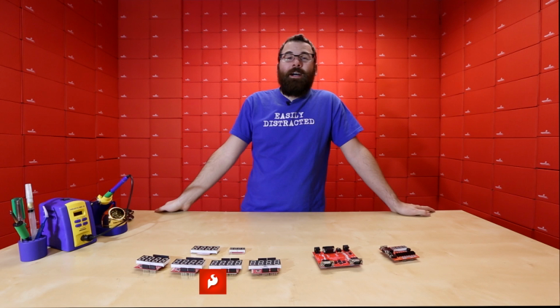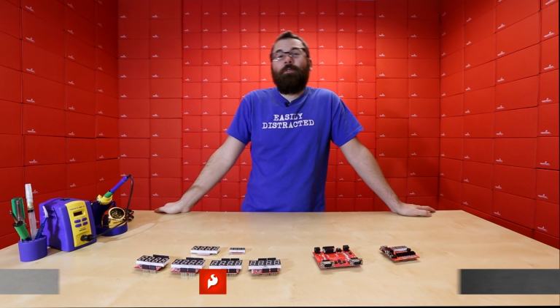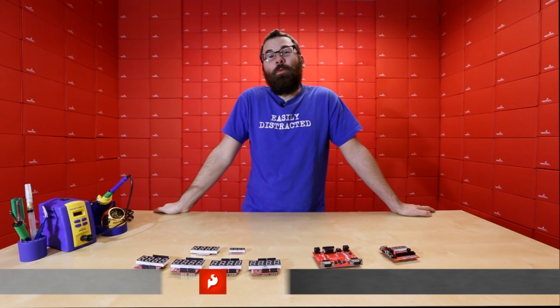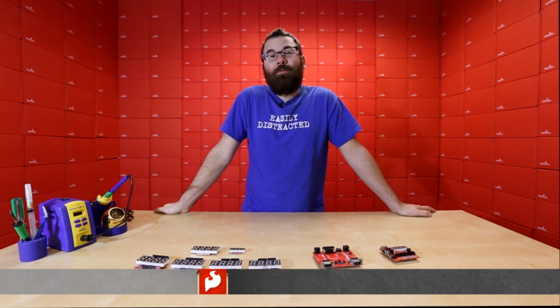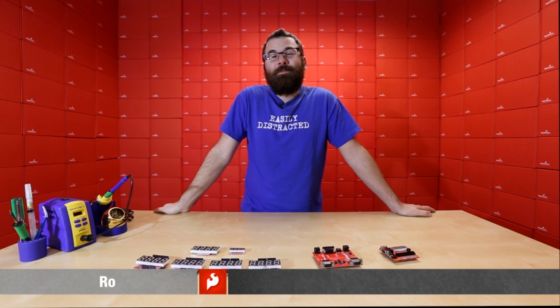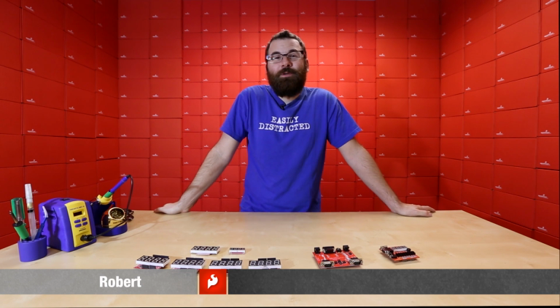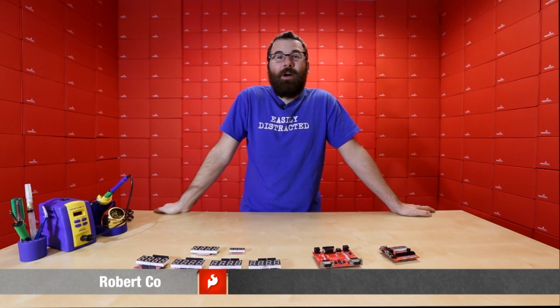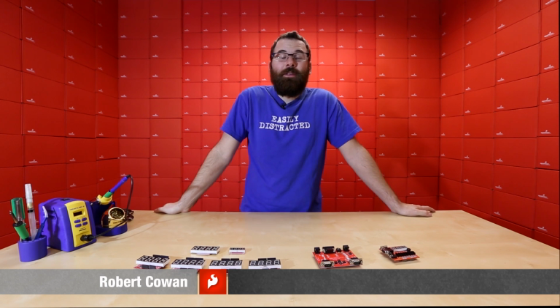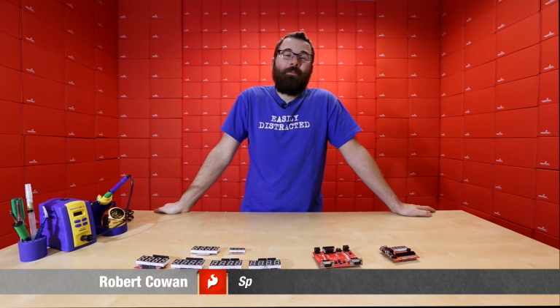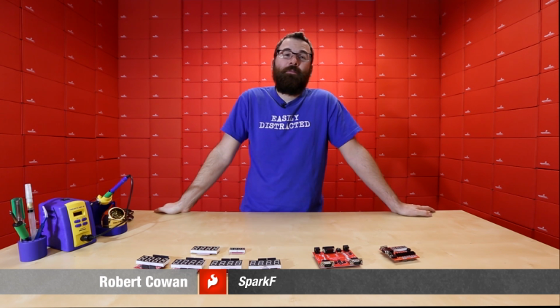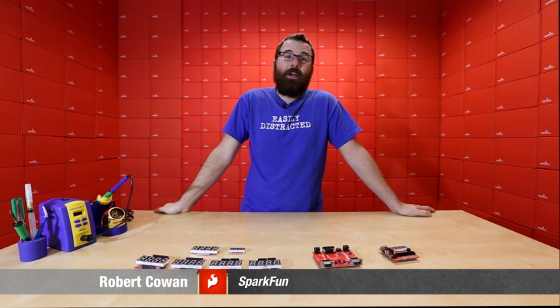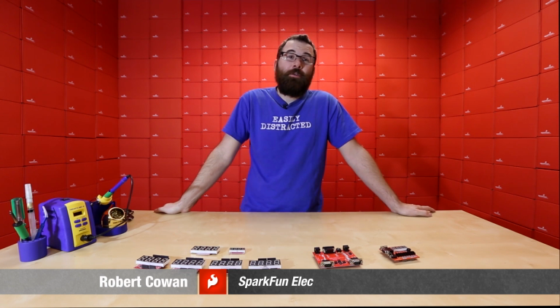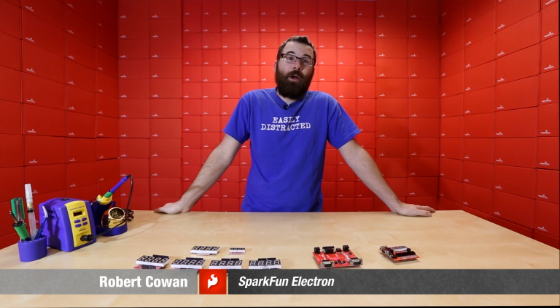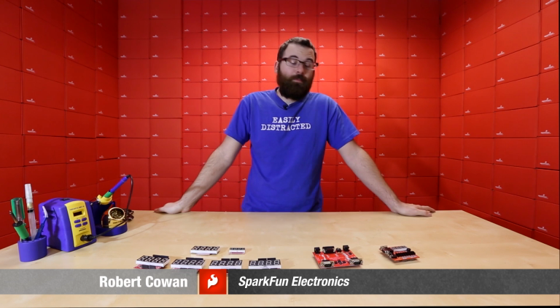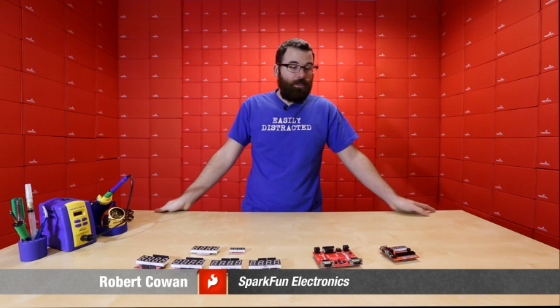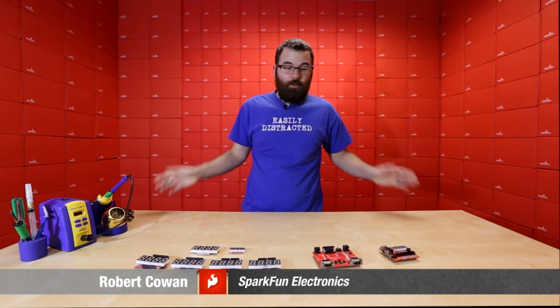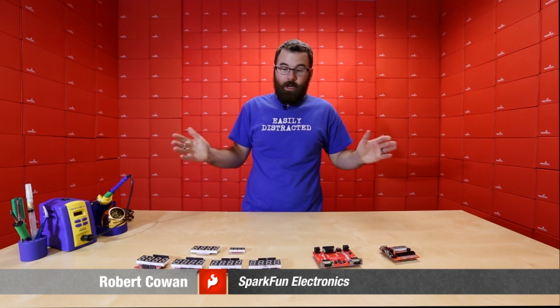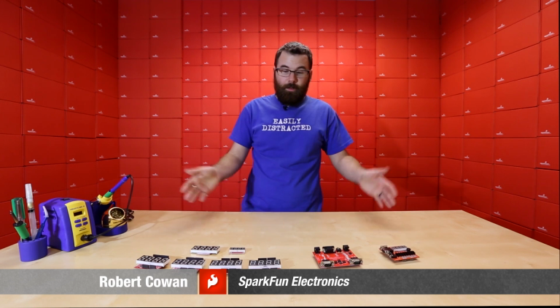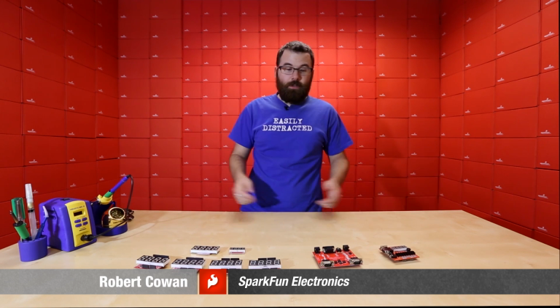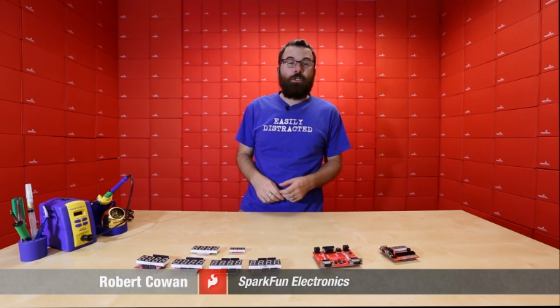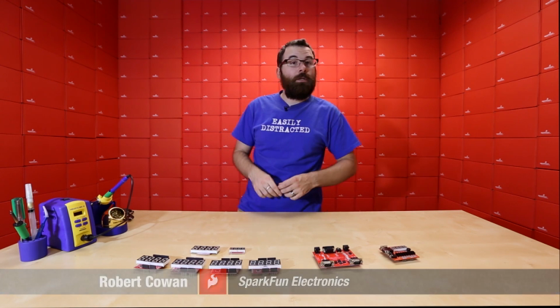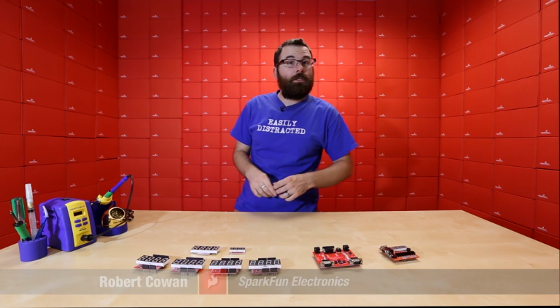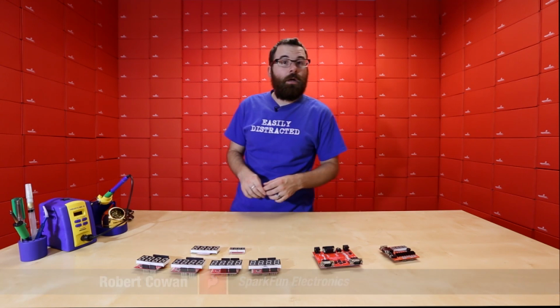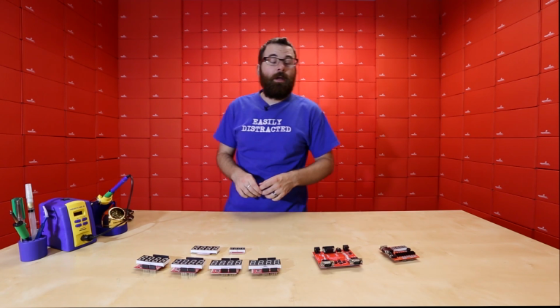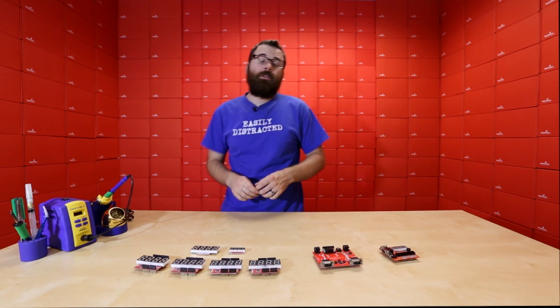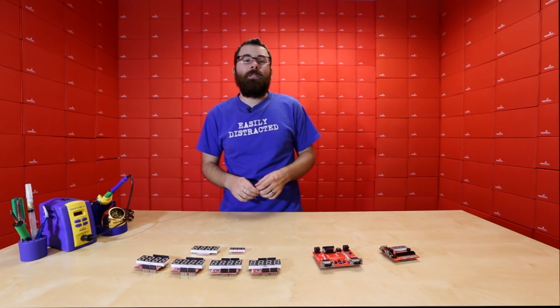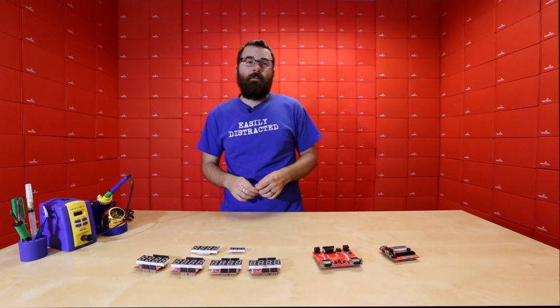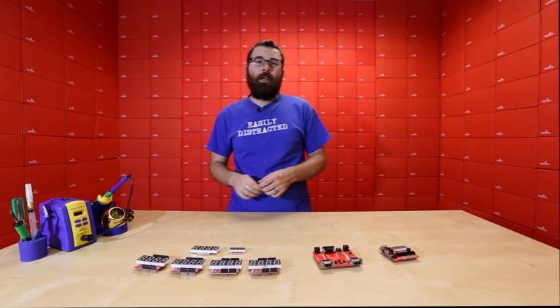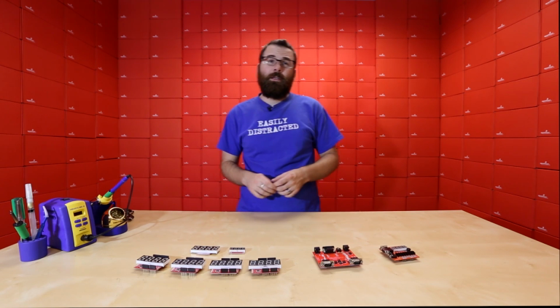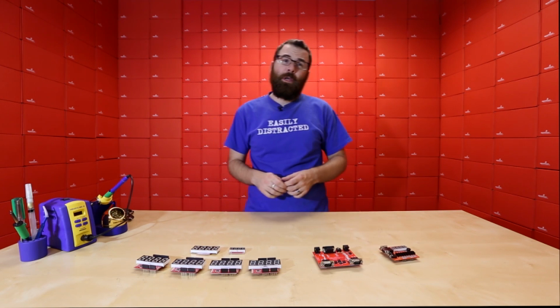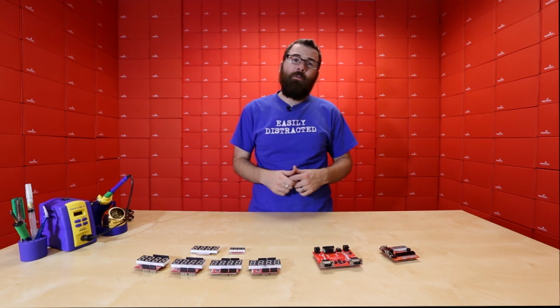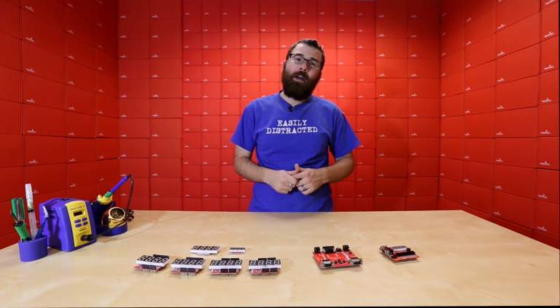Hello everyone, welcome to another Friday New Product Post. We've got a bunch of new shields to talk about, so let's dive right in and explain what we've got.